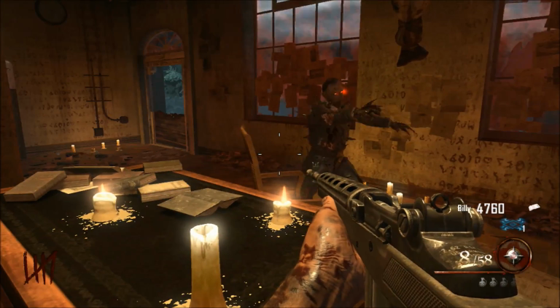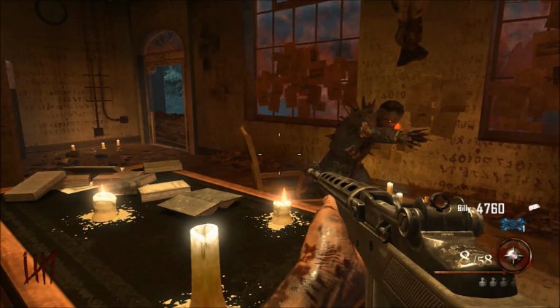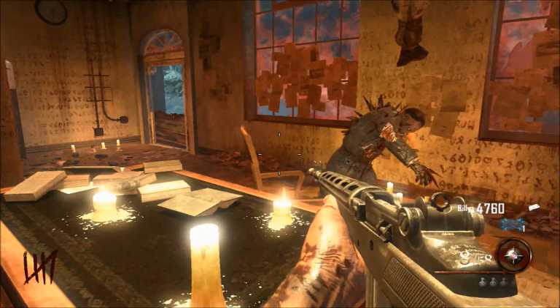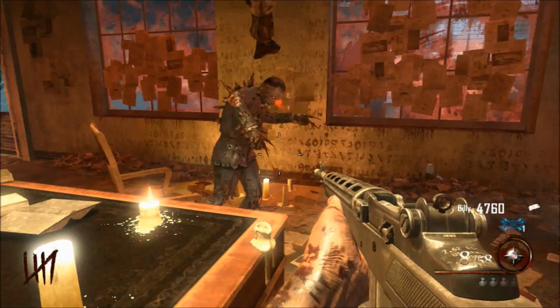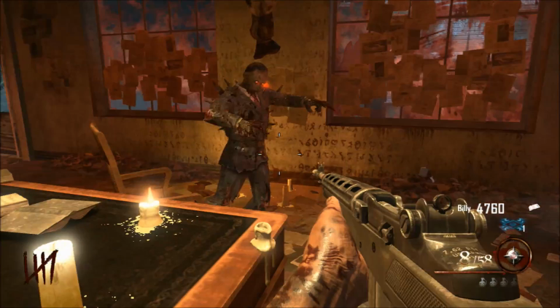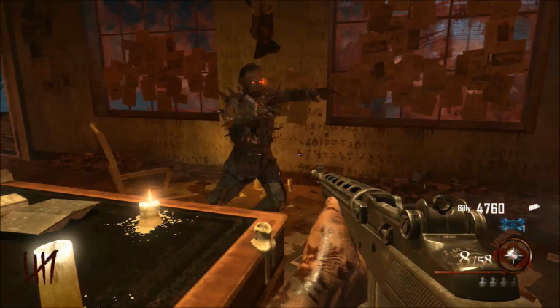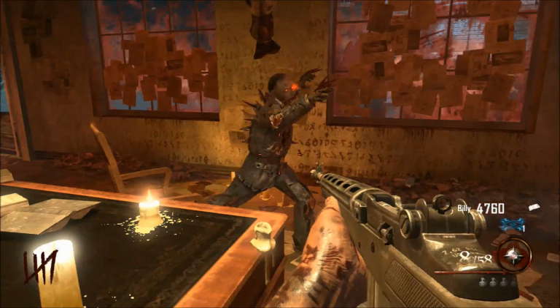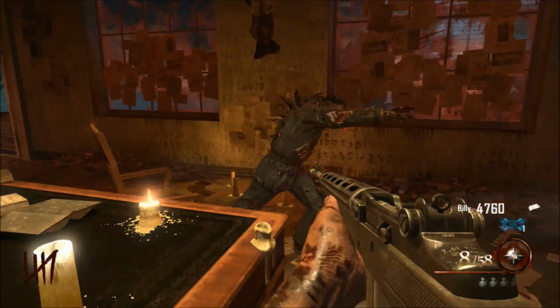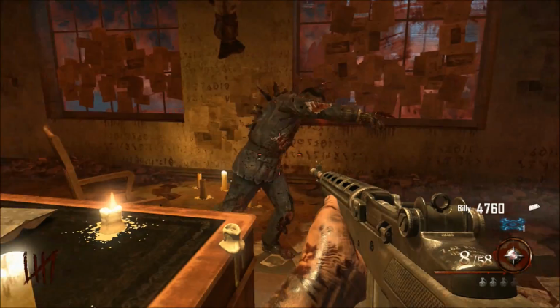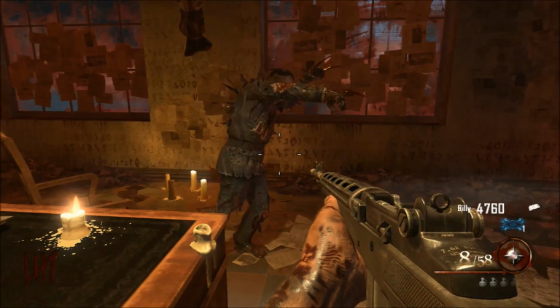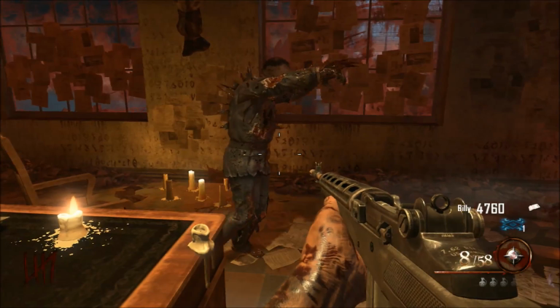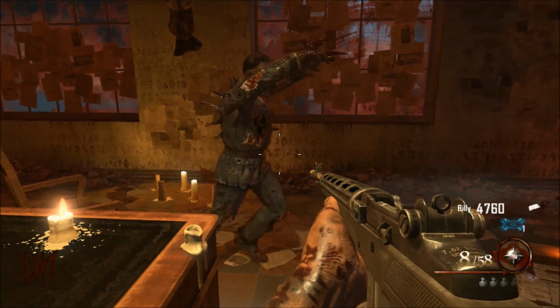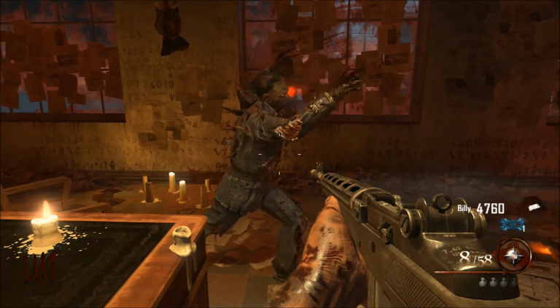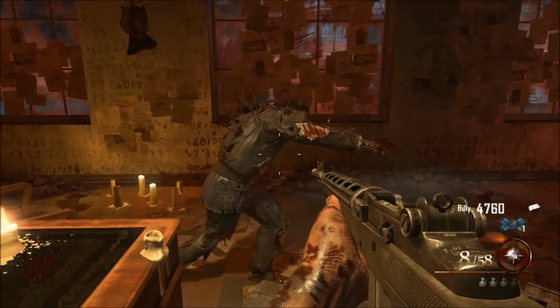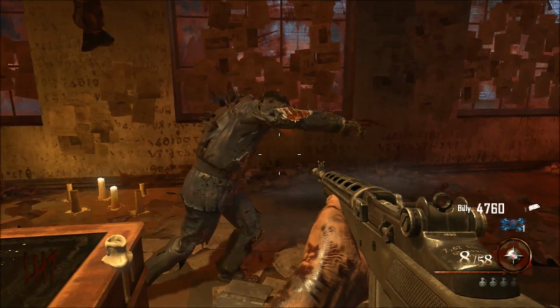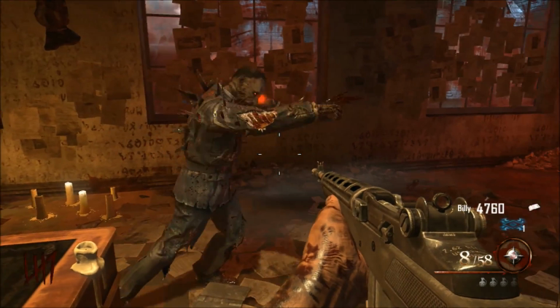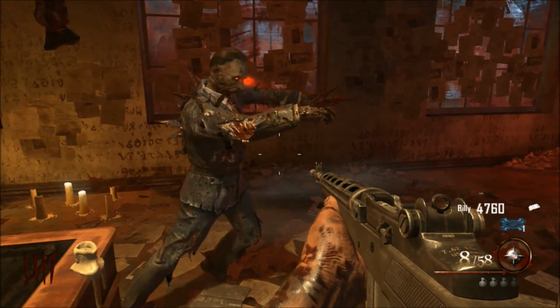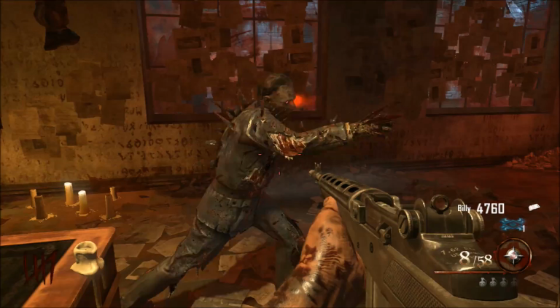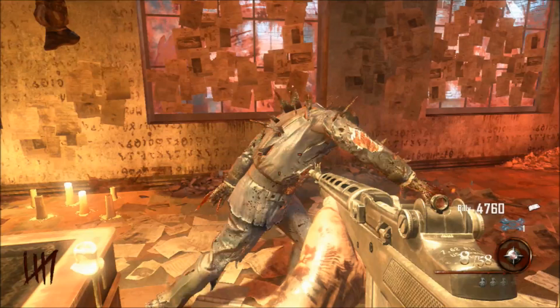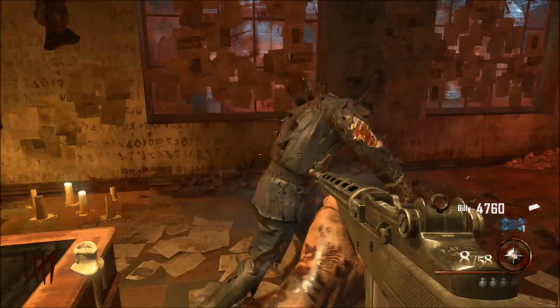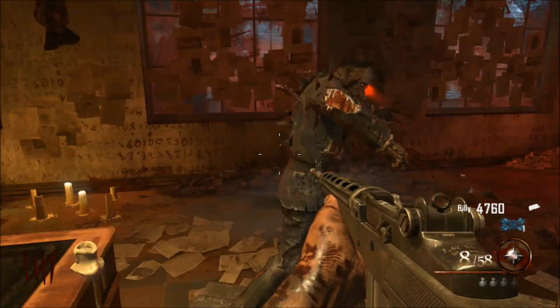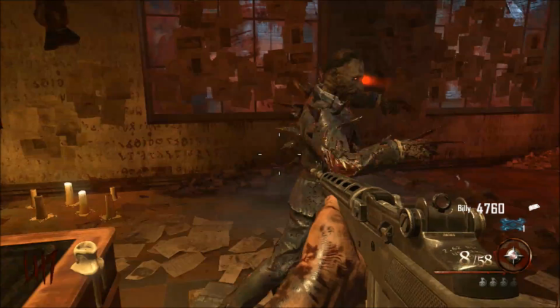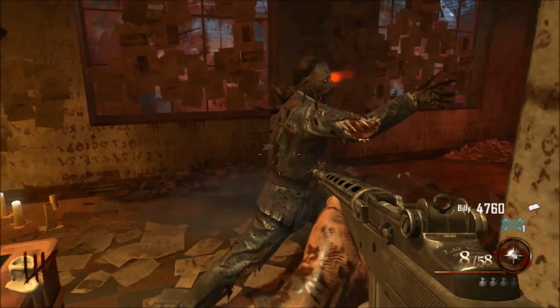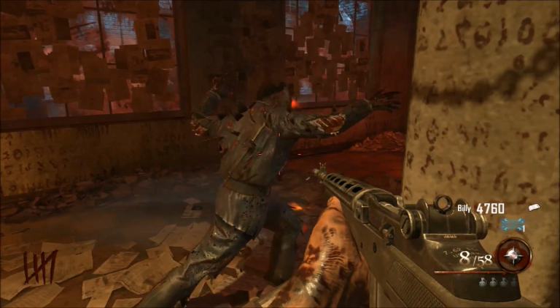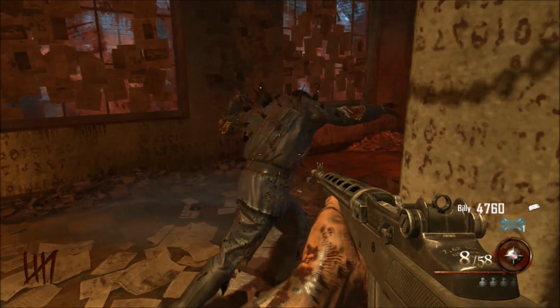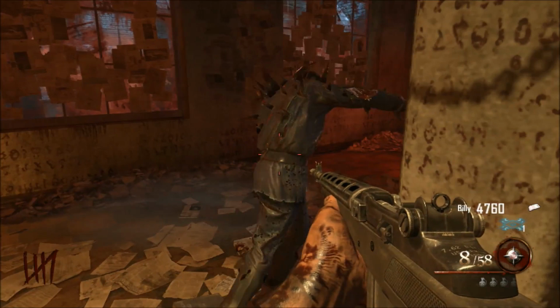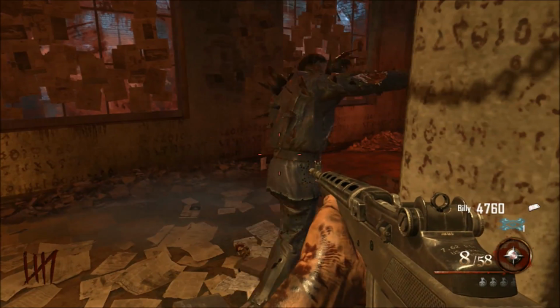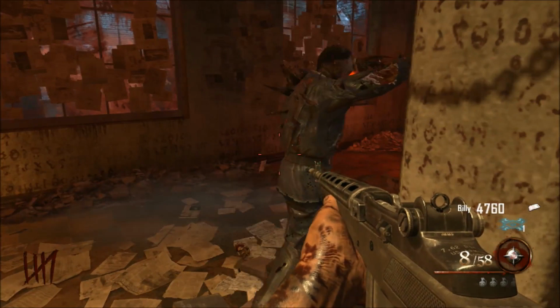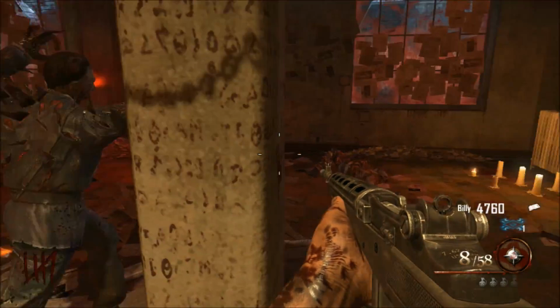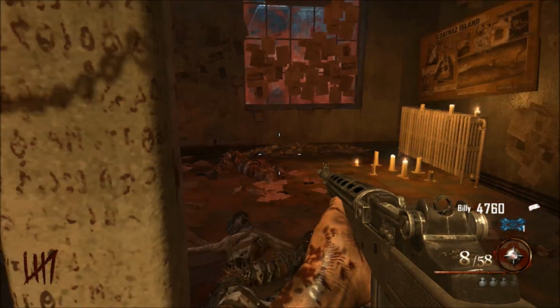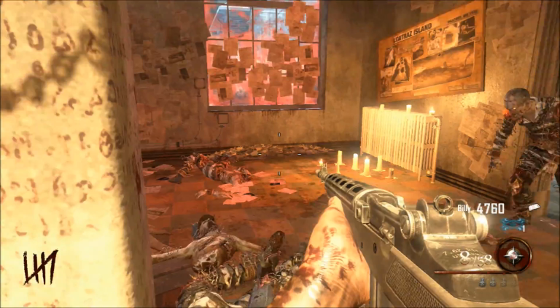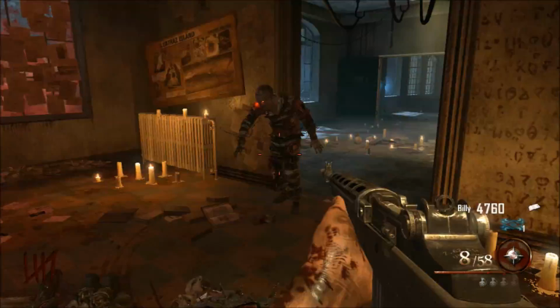One of the big downsides to this is if too many zombies pile up they will hit you, so don't let more than like 15 or 20 zombies pile up. Keep rapidly shooting them as much as you can.